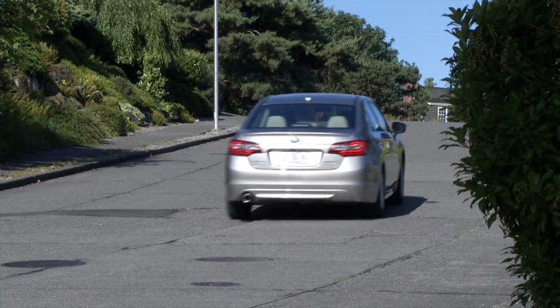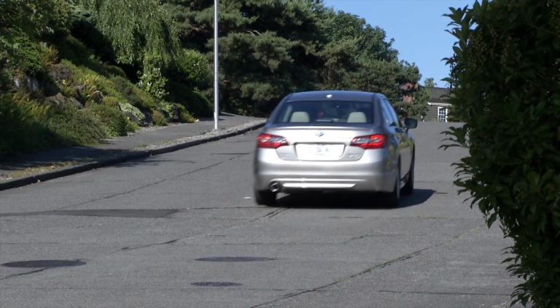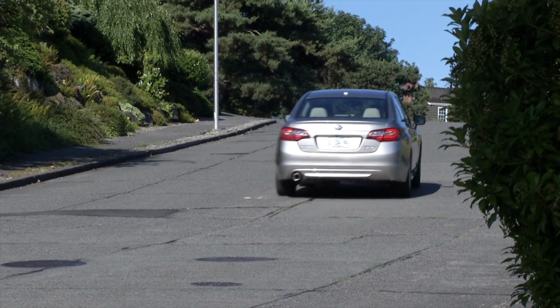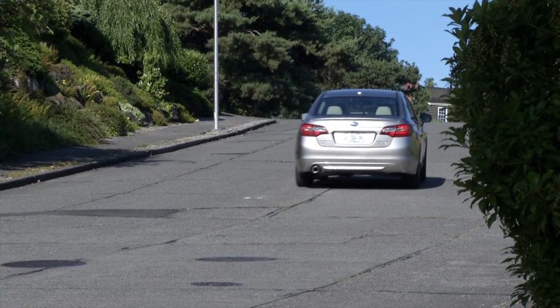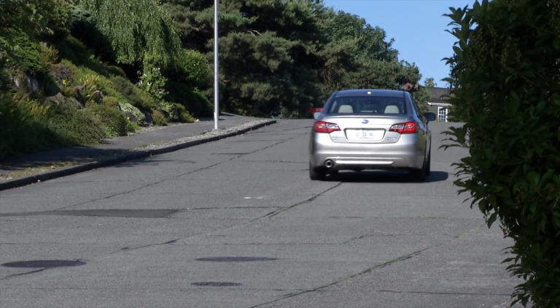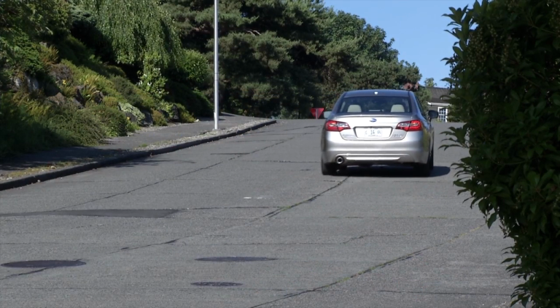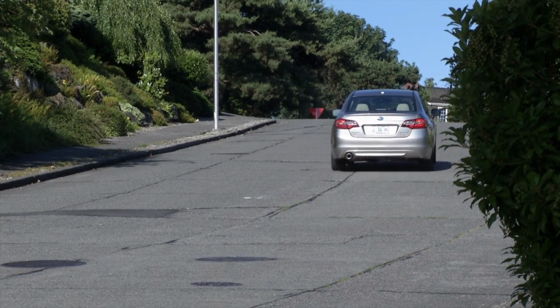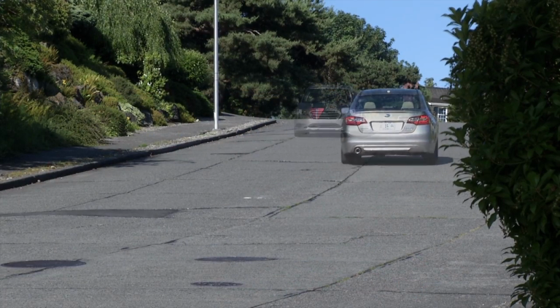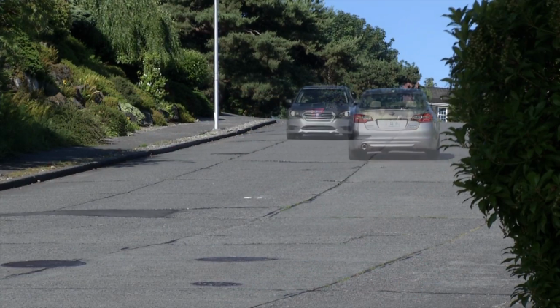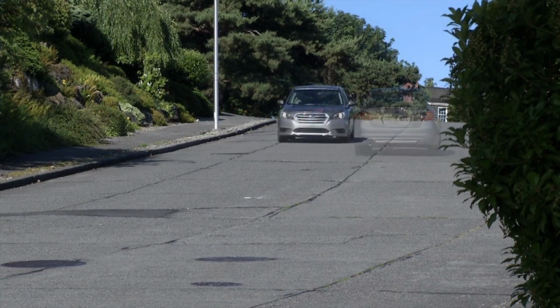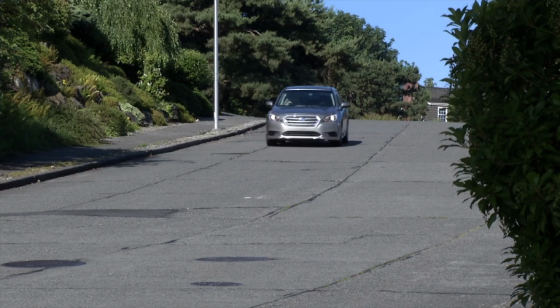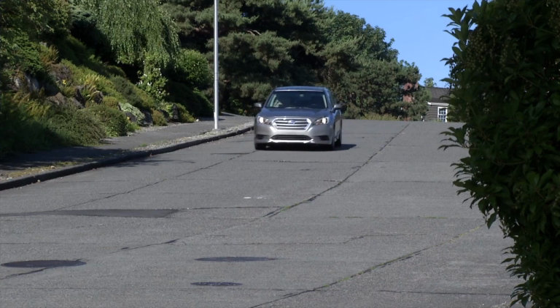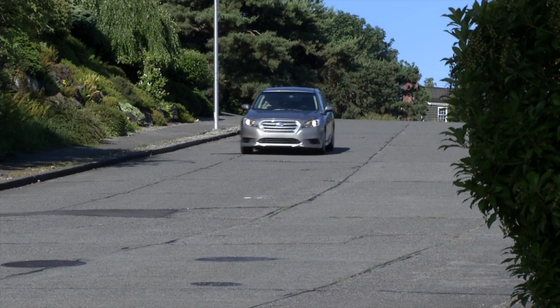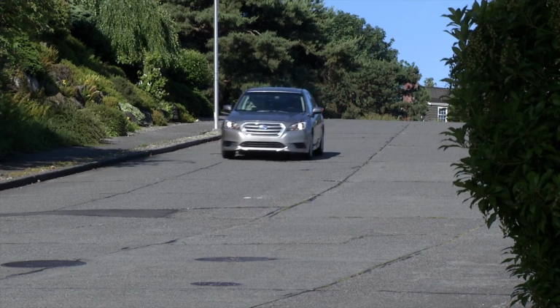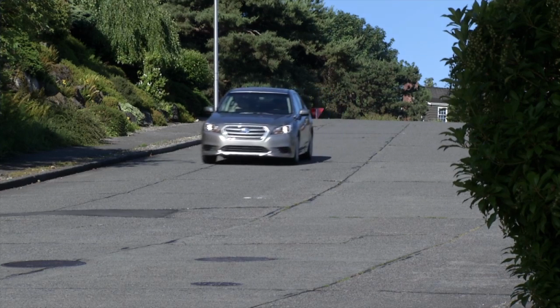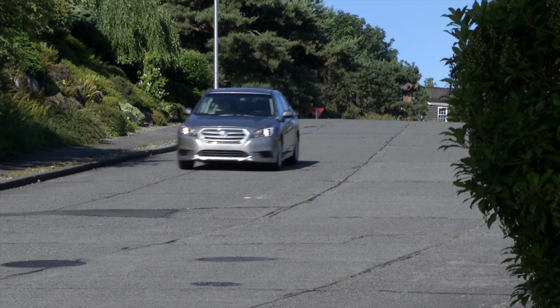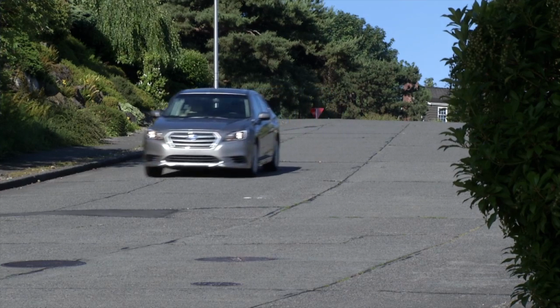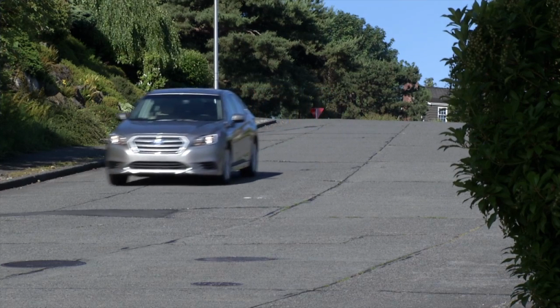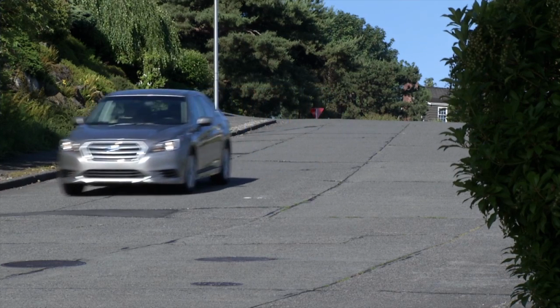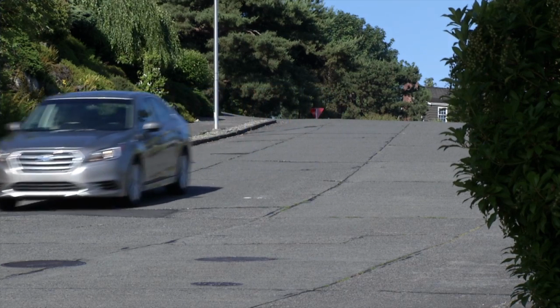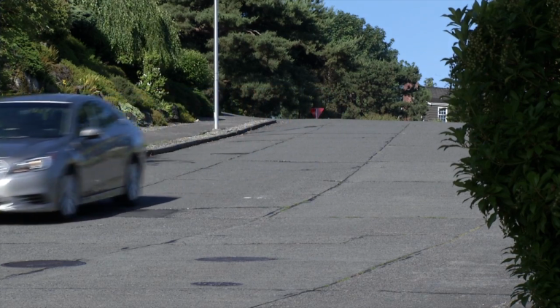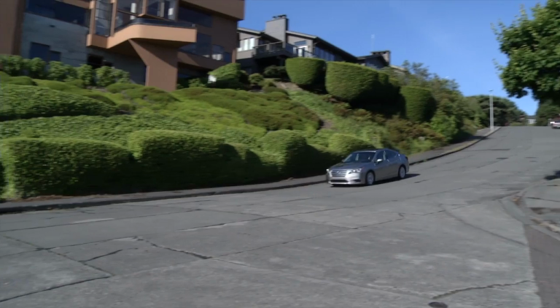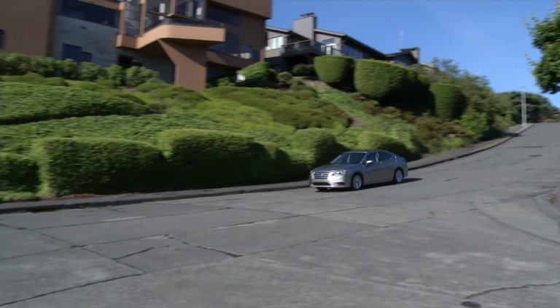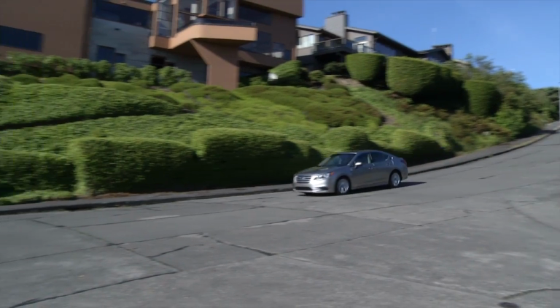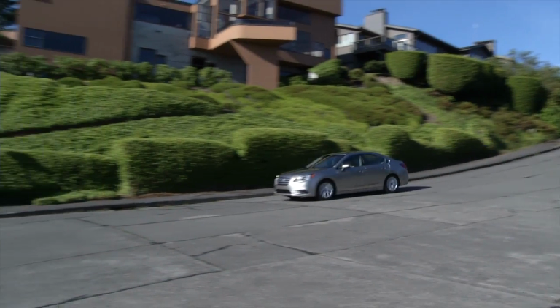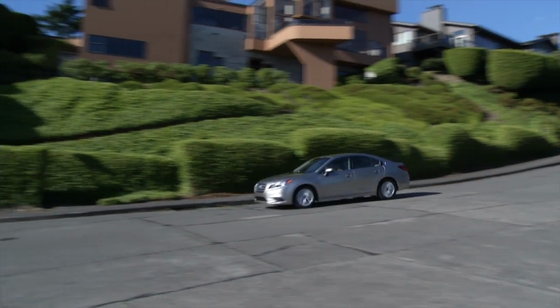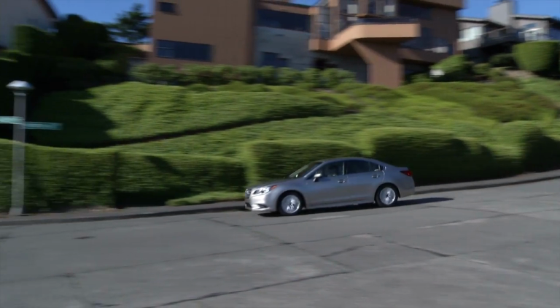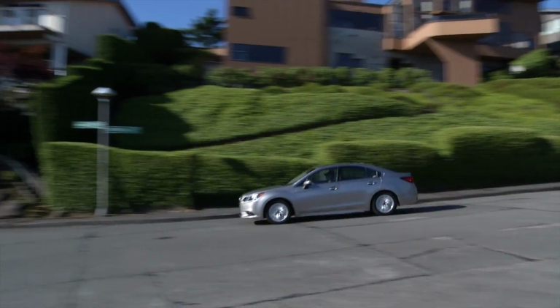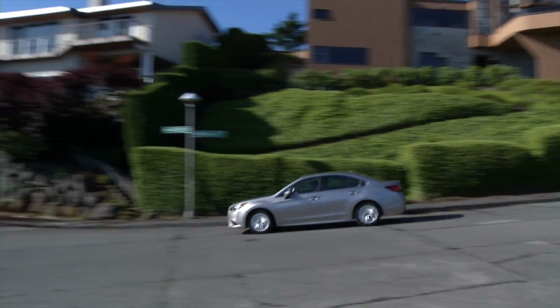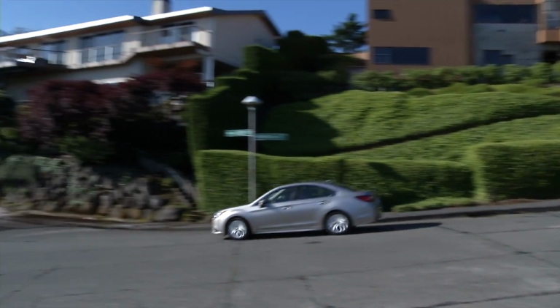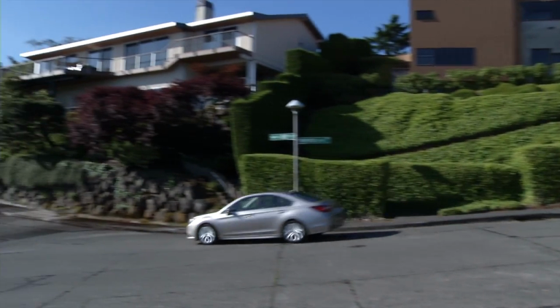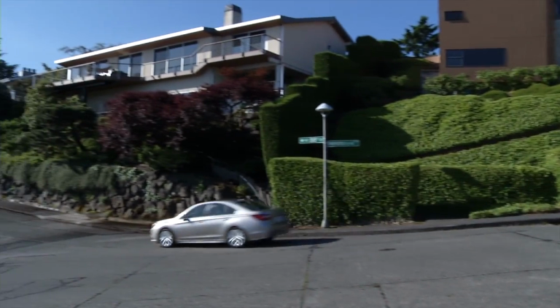Owners love their Subarus, but Legacy has never been a sales rock star. I'm Tom Volk with Driven for the New York Times.